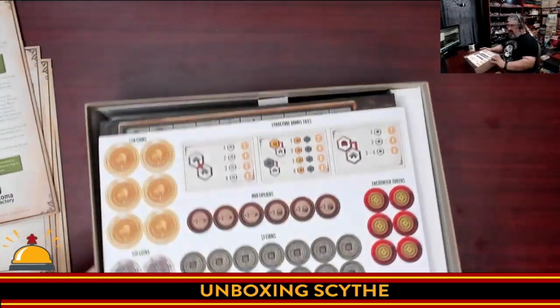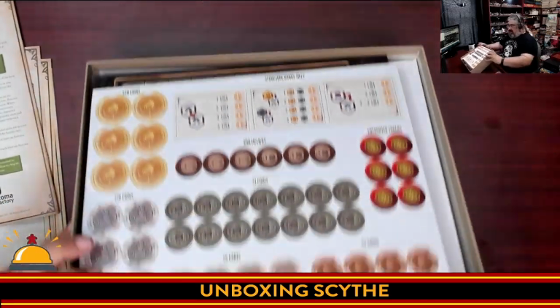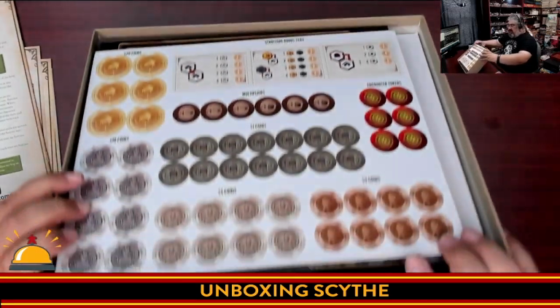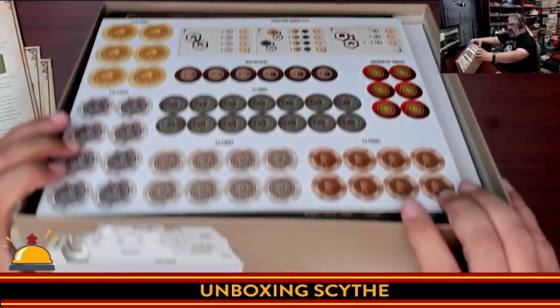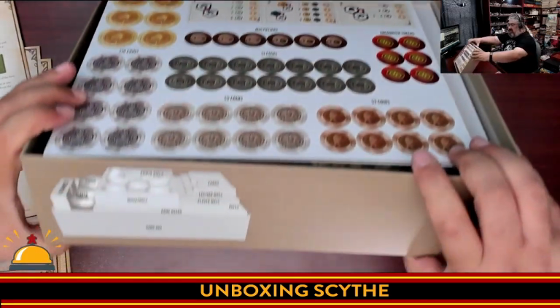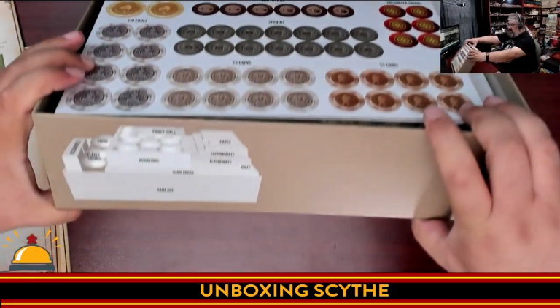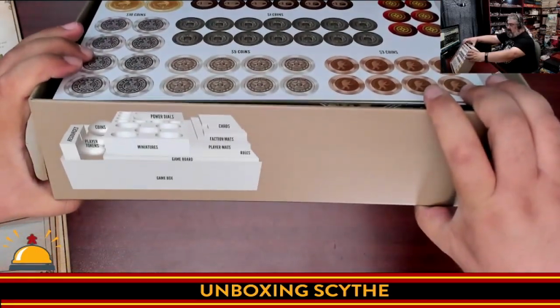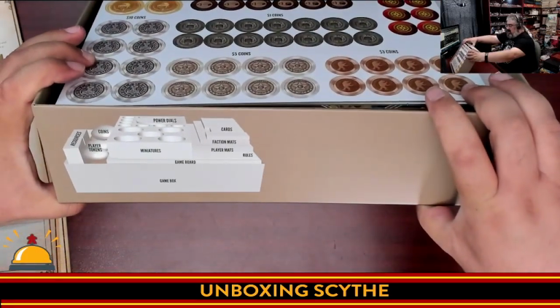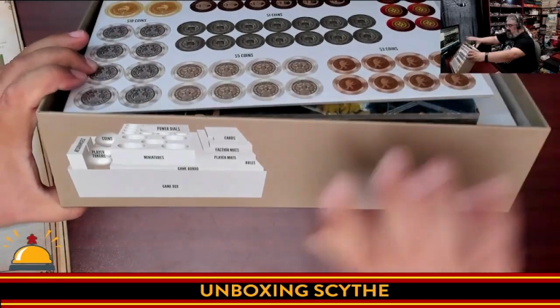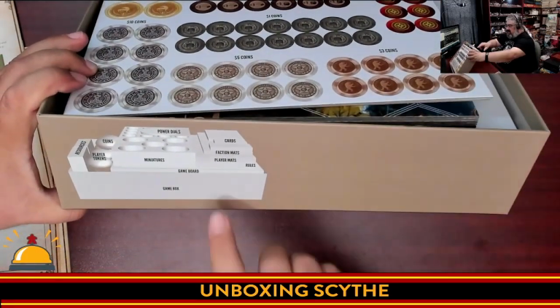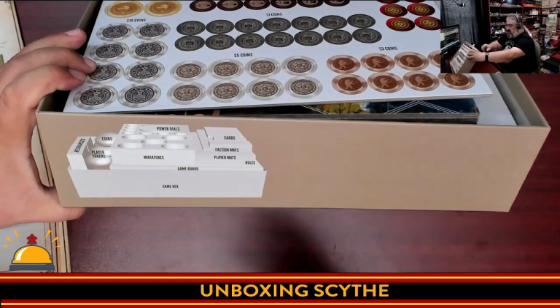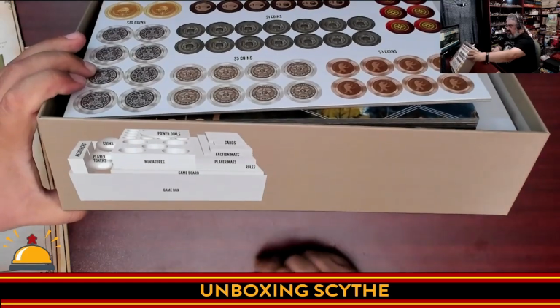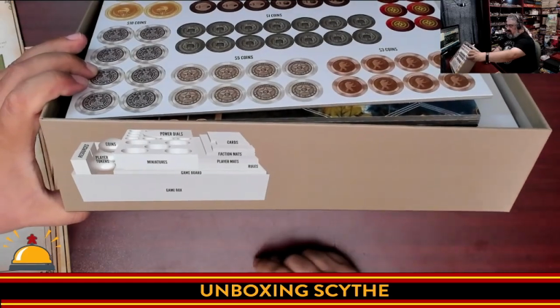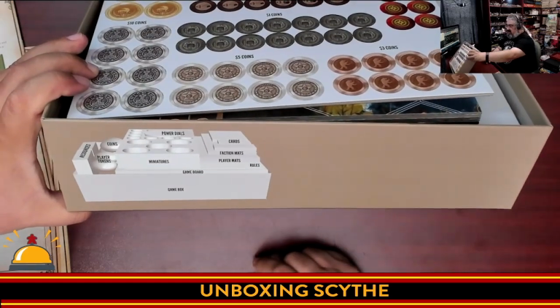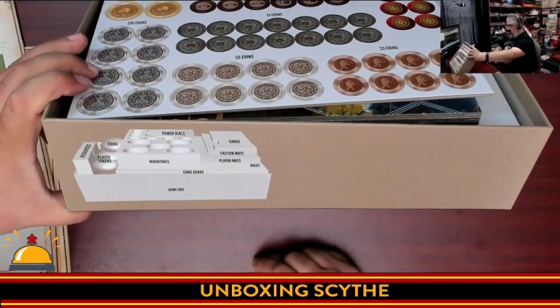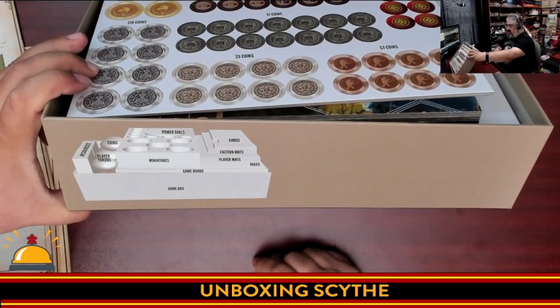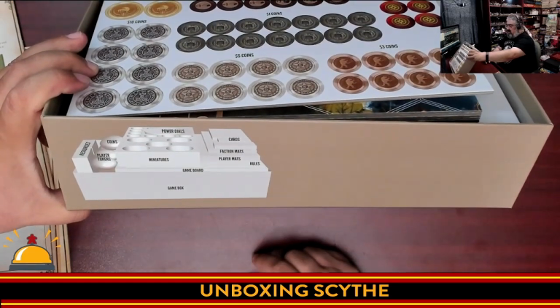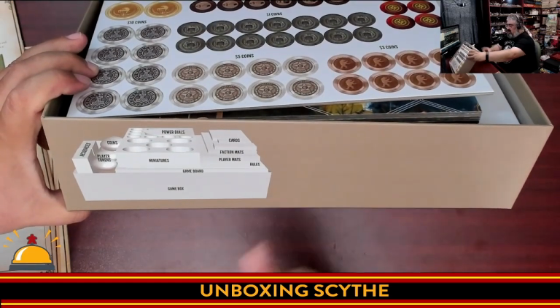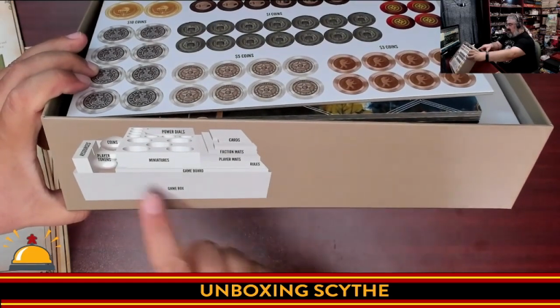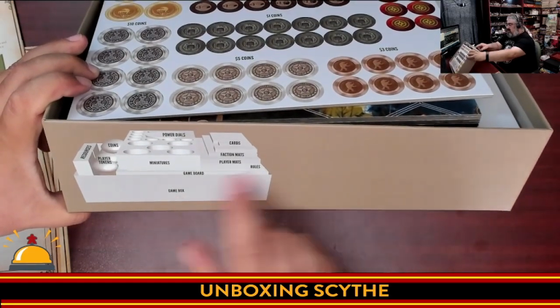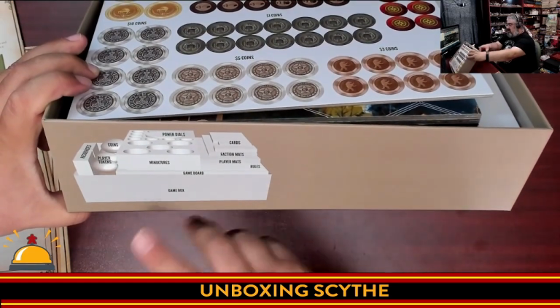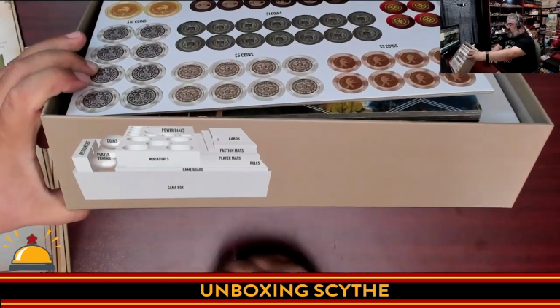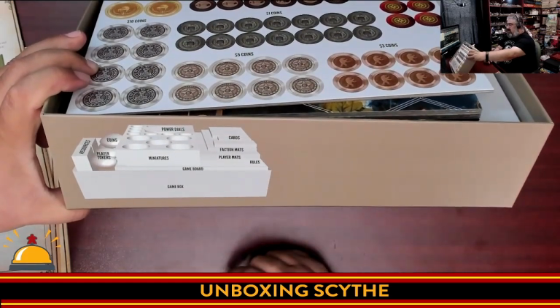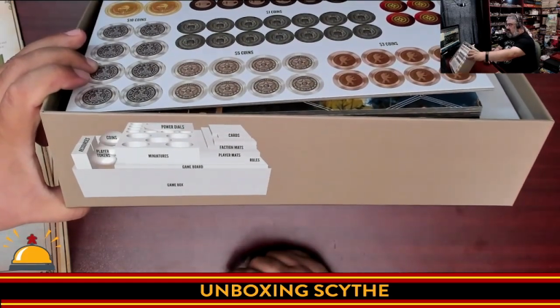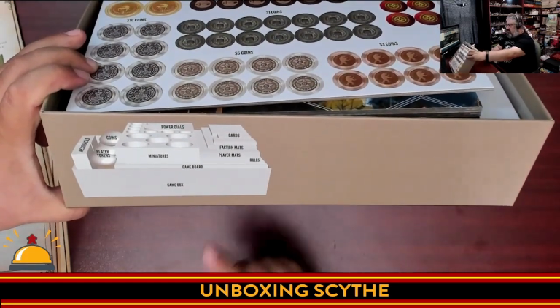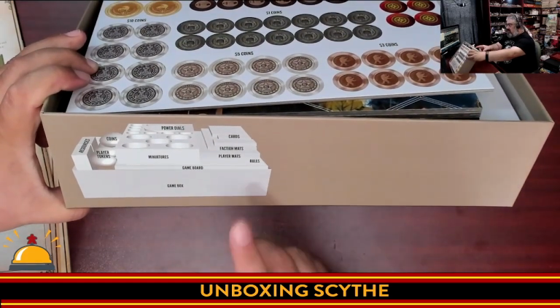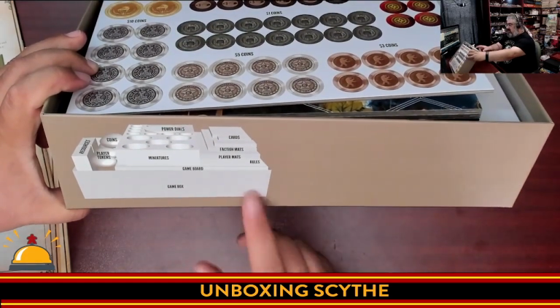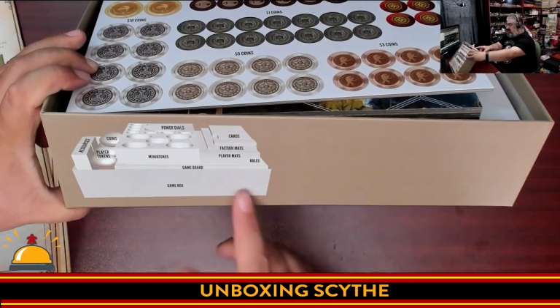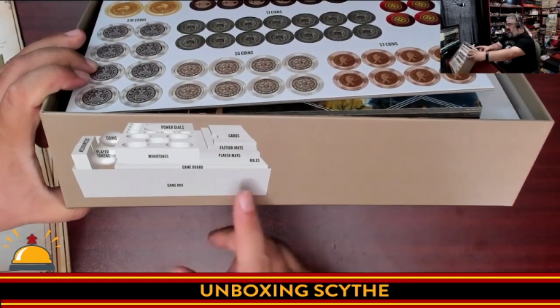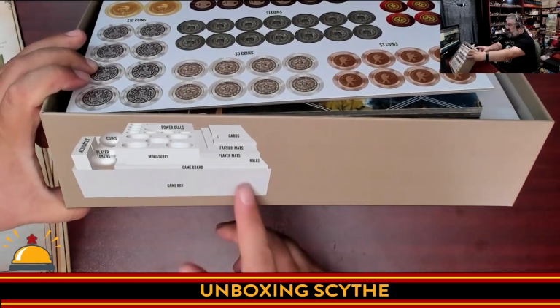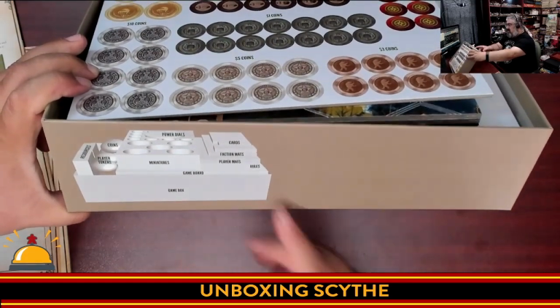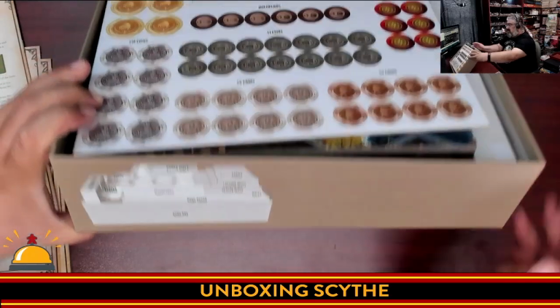Check this out — on the side of the box it tells you how to put everything back together: where the player tokens go, where the miniatures go. I really like this. That's a nice touch.